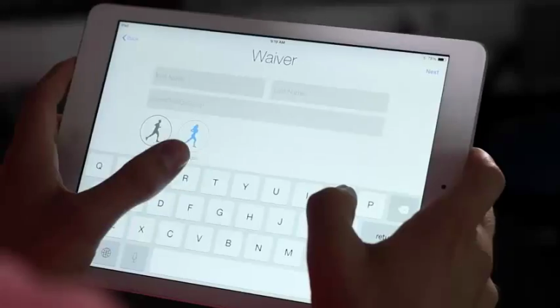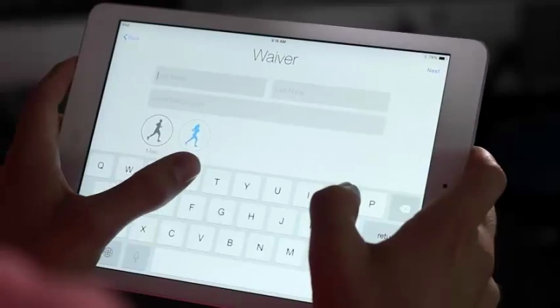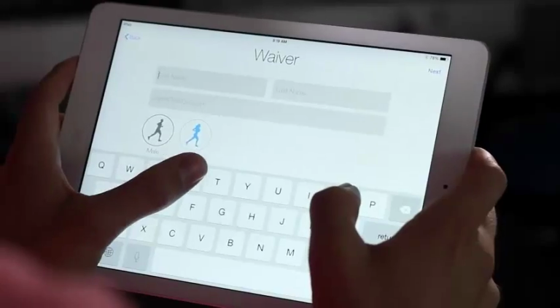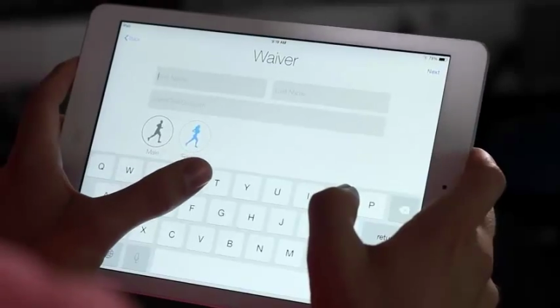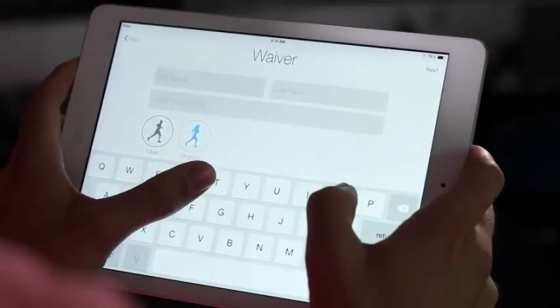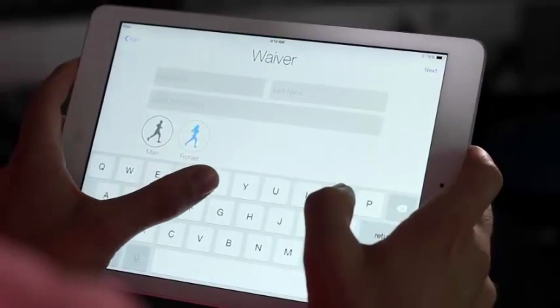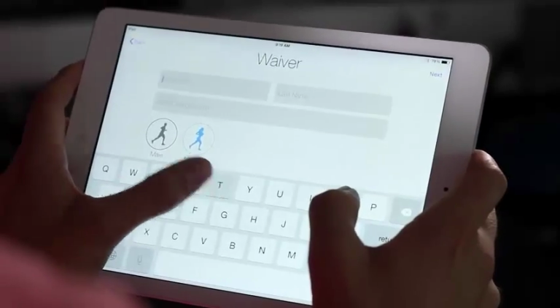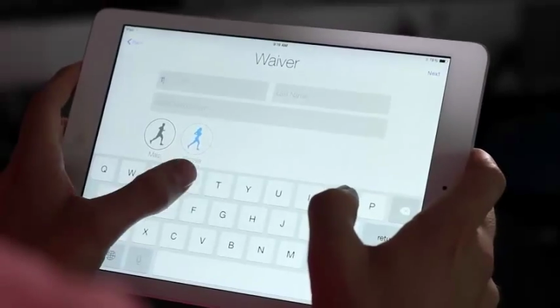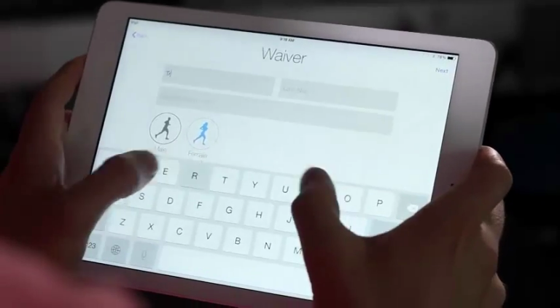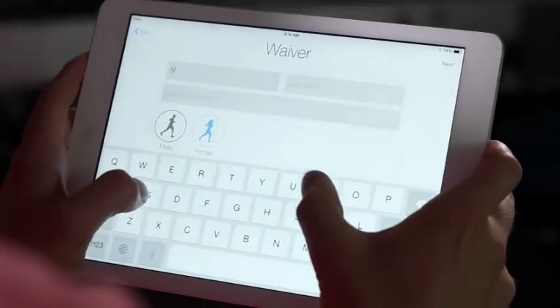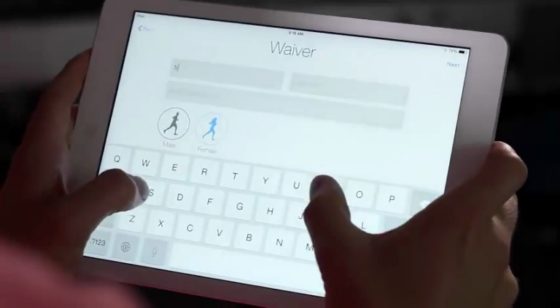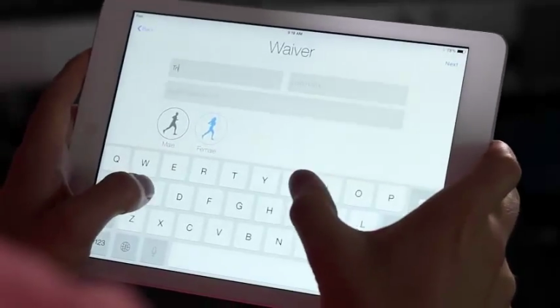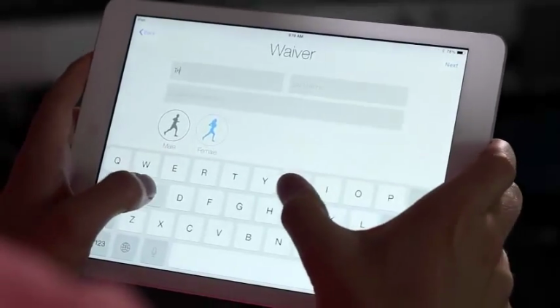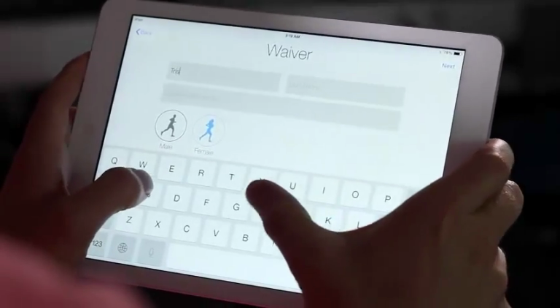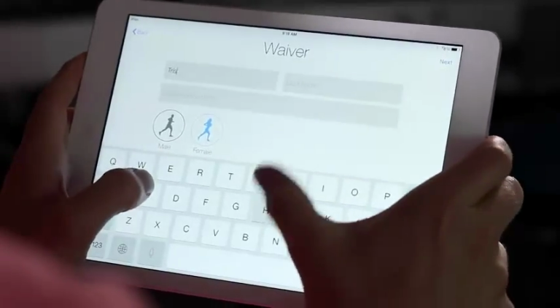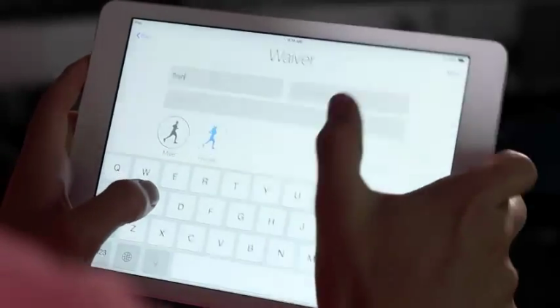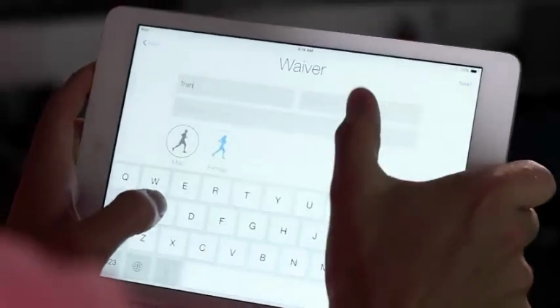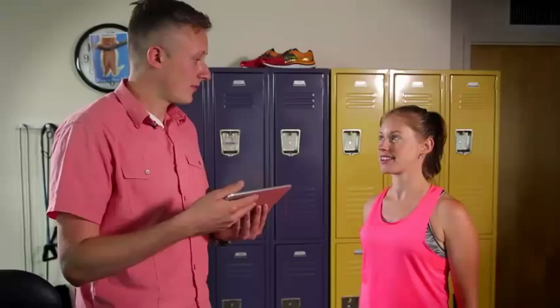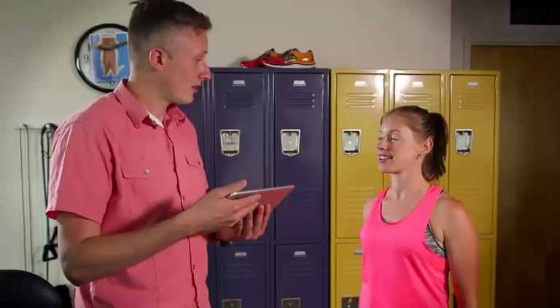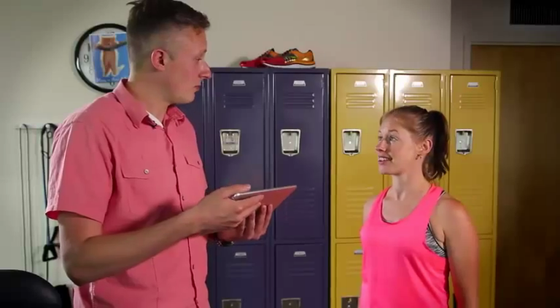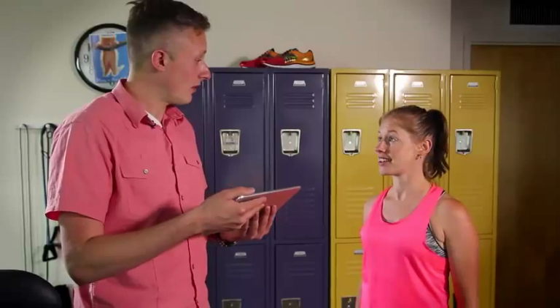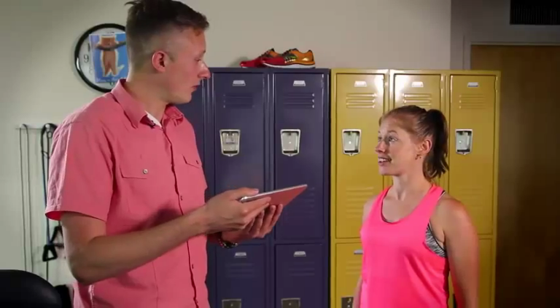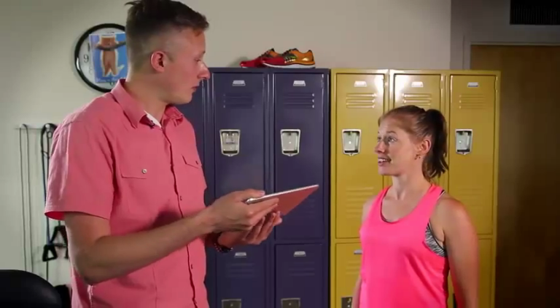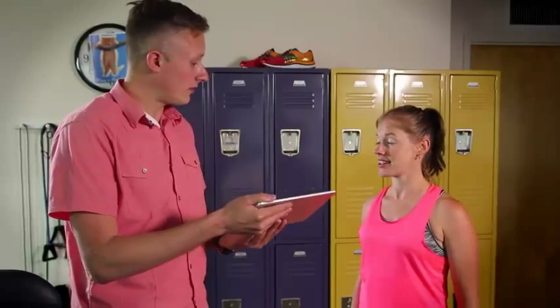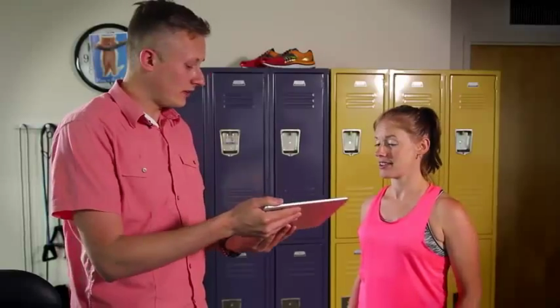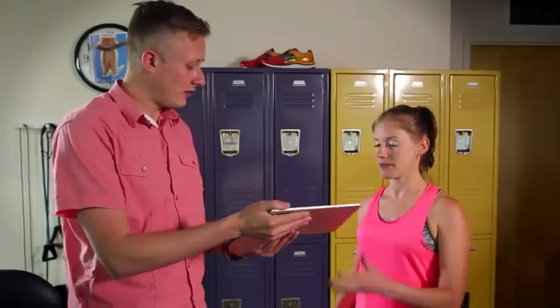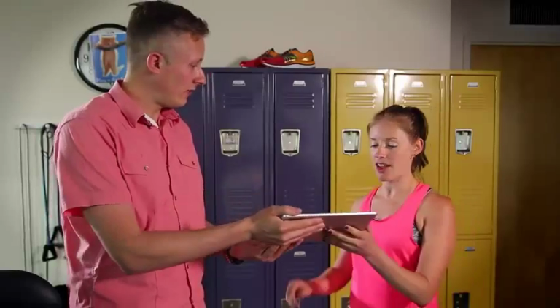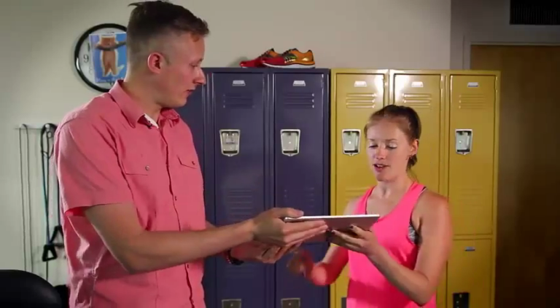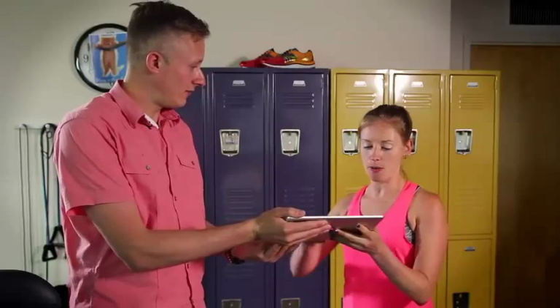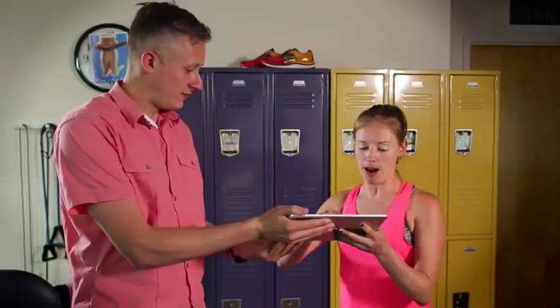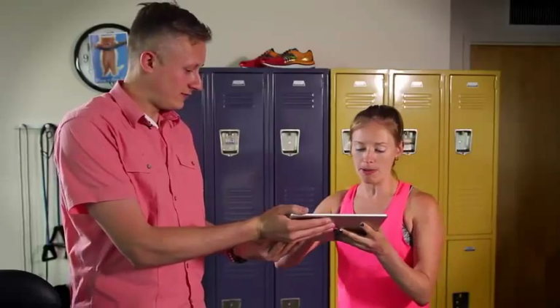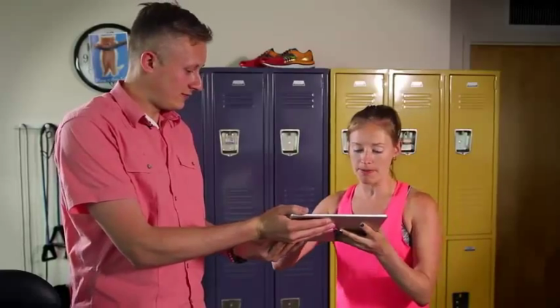What's your first name? Trish. Alright, Trish. Do you mind if I grab your signature? No problem.